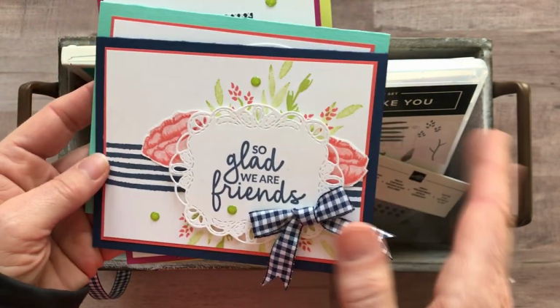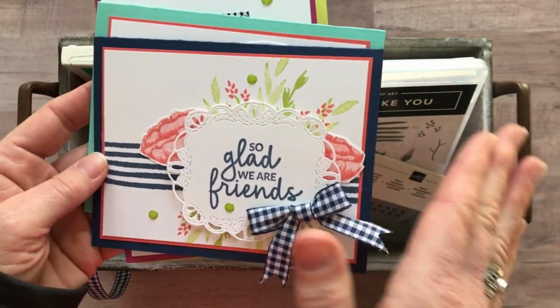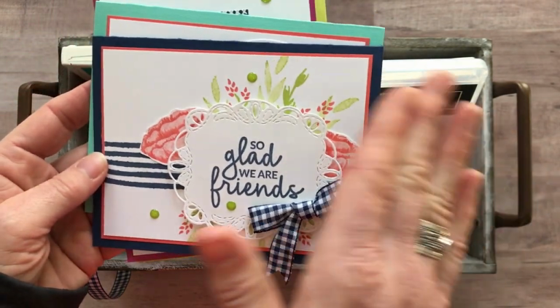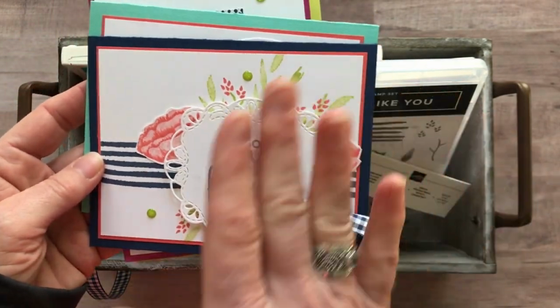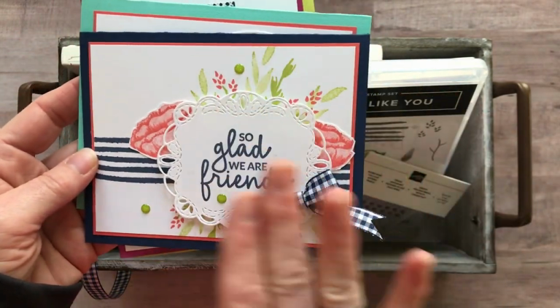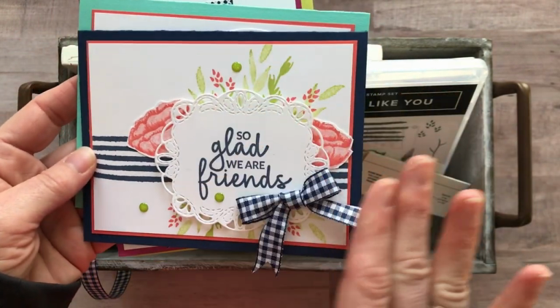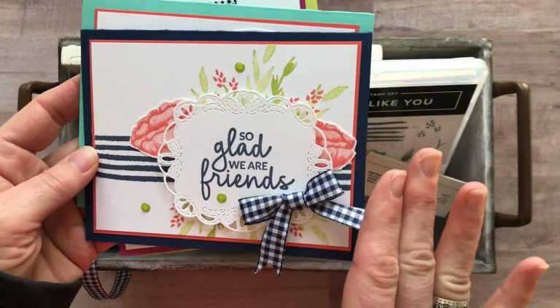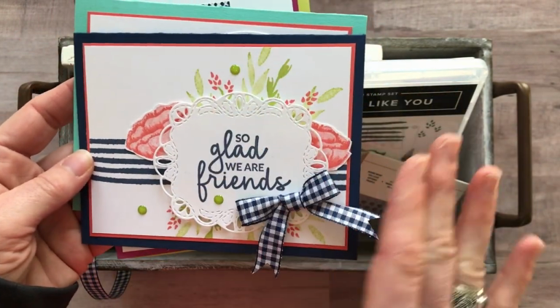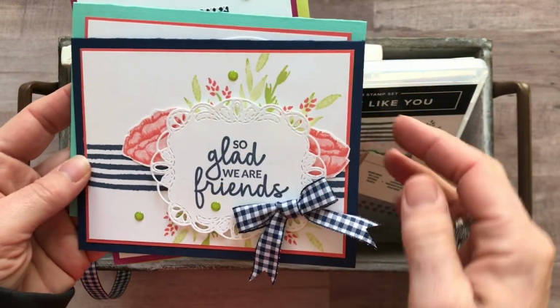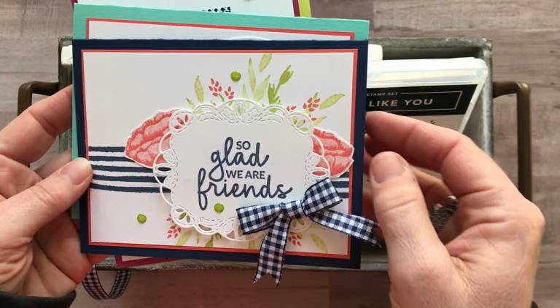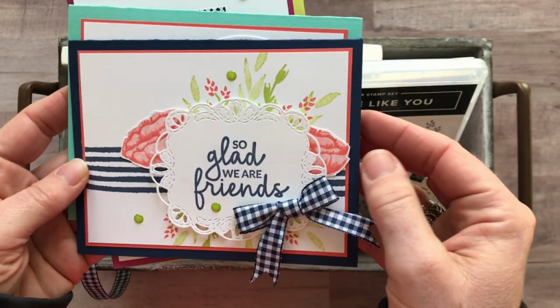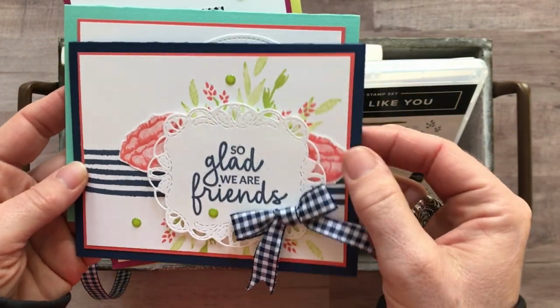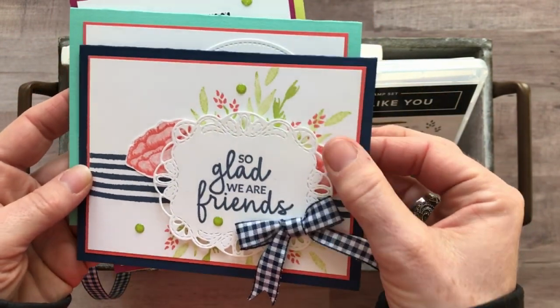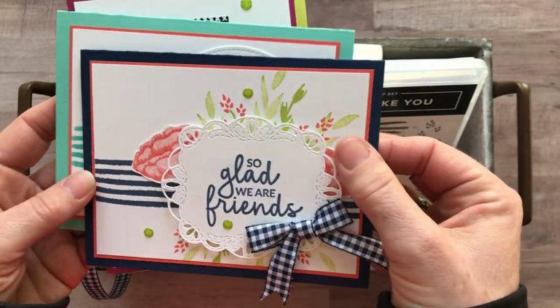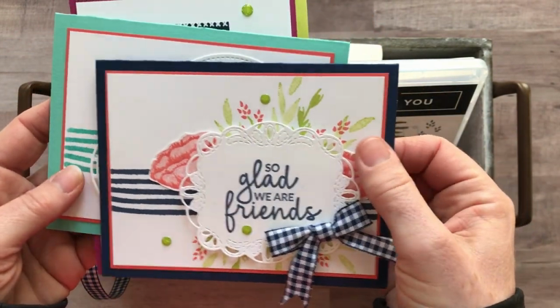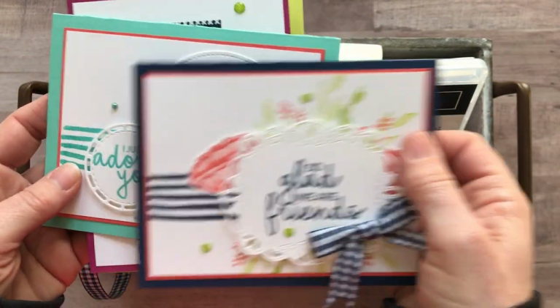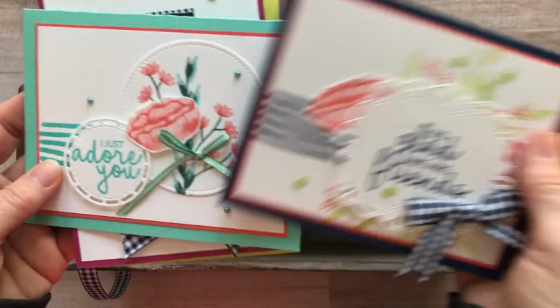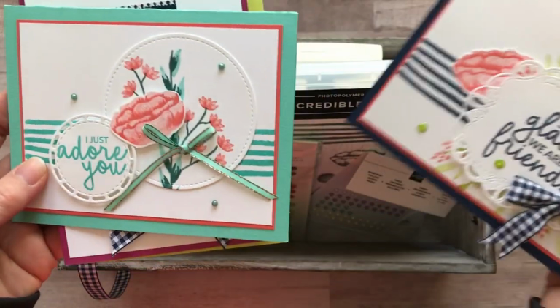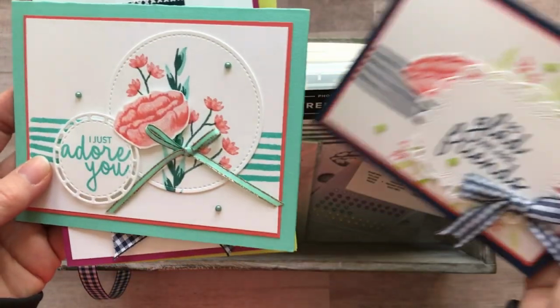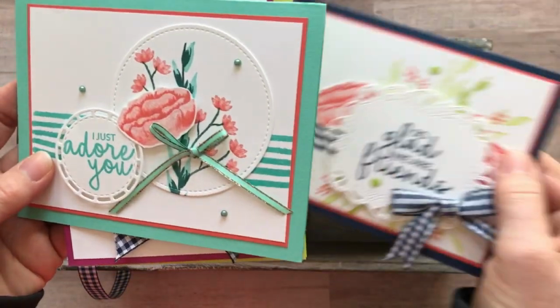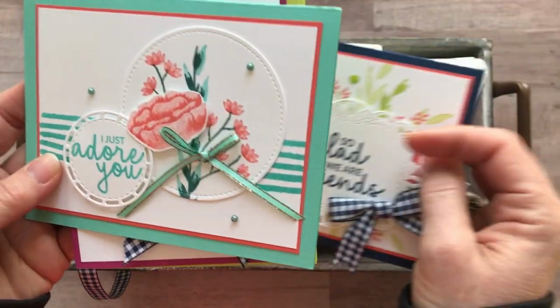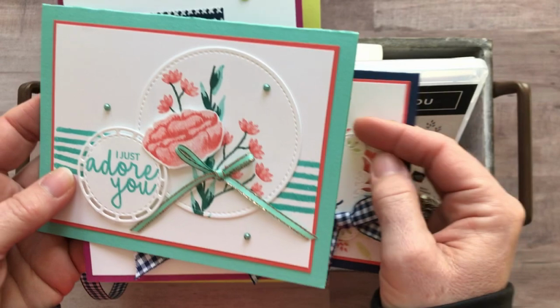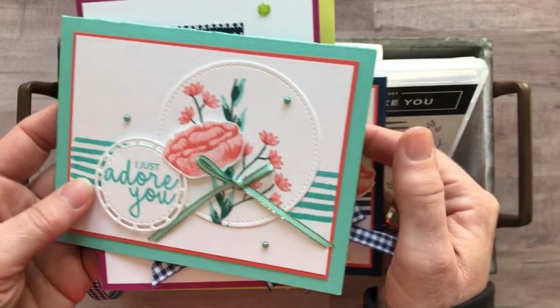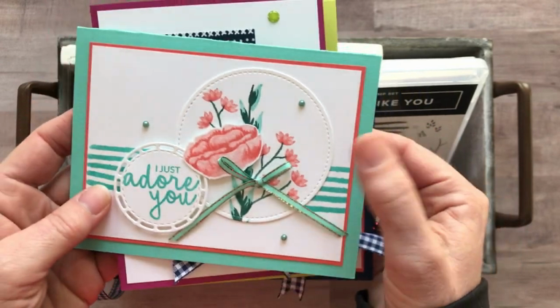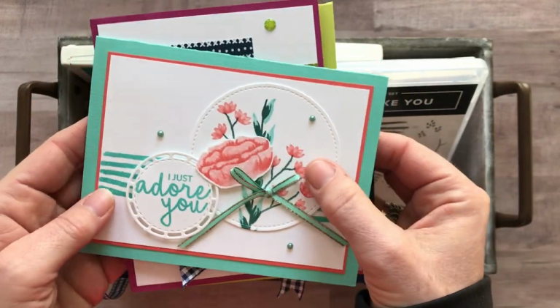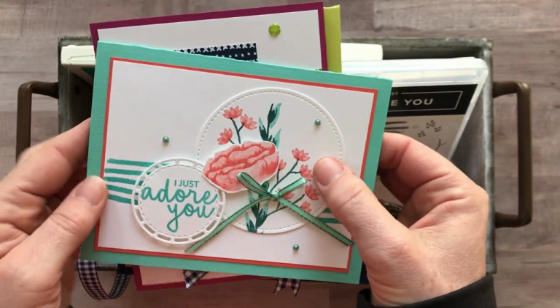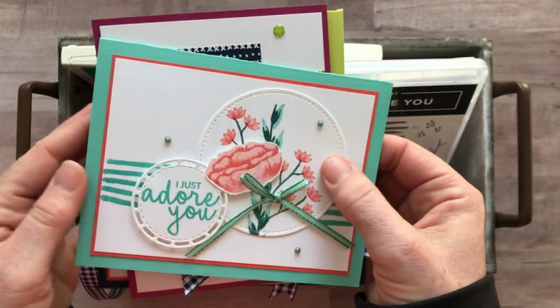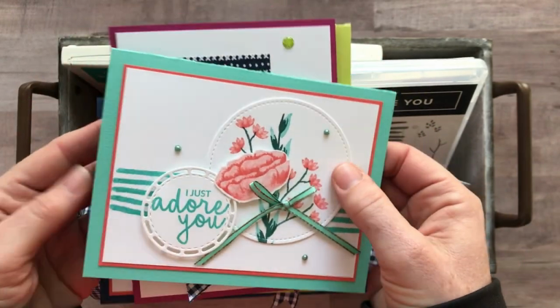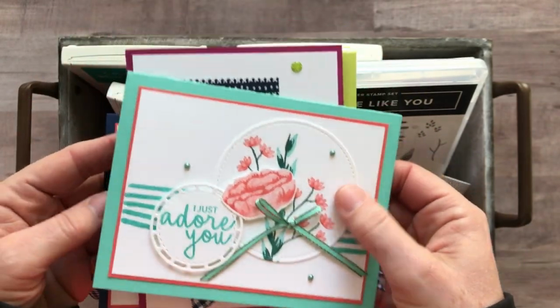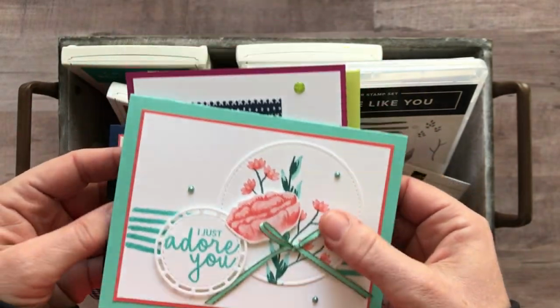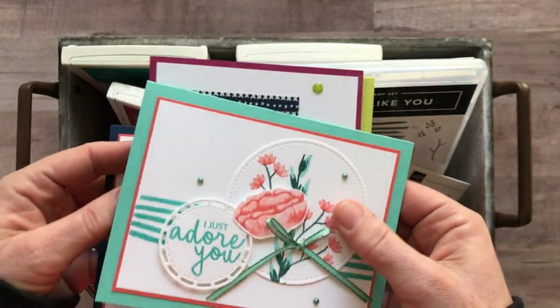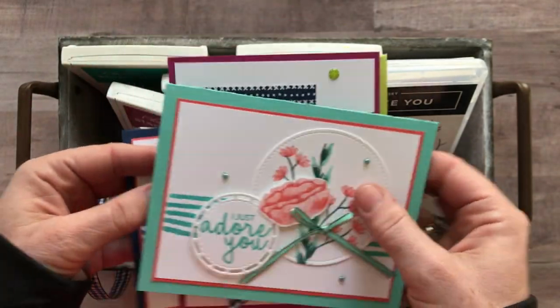And obviously you can switch the sentiments out for whatever you need them for.